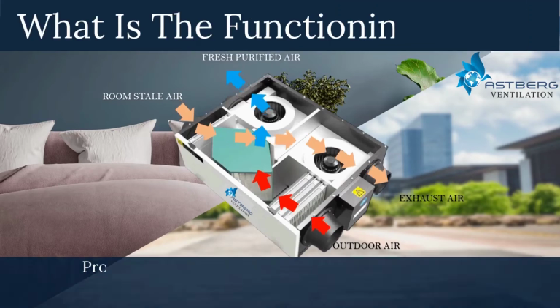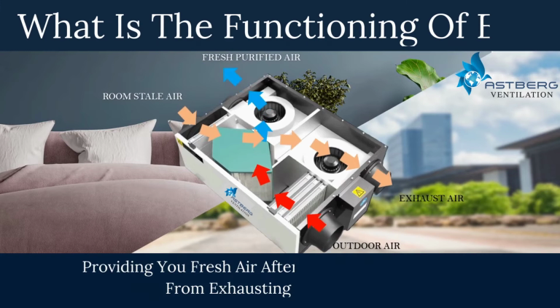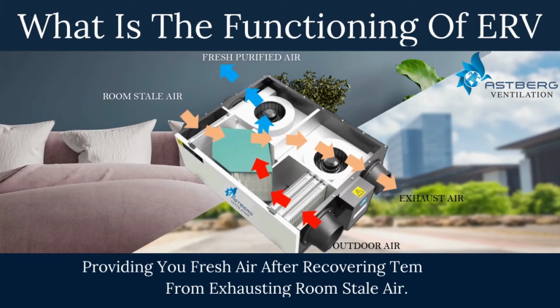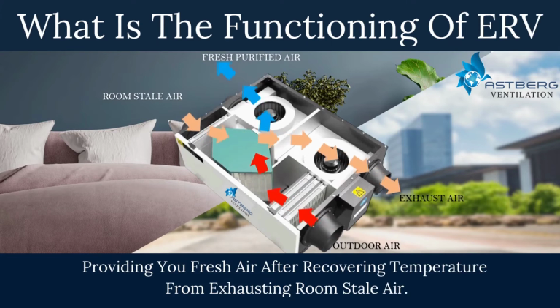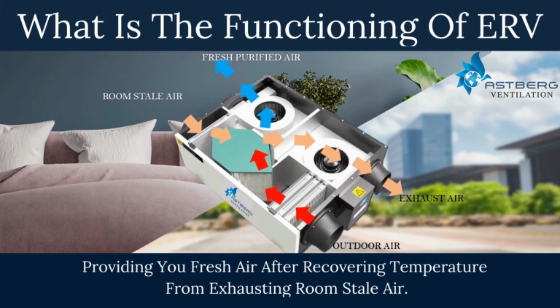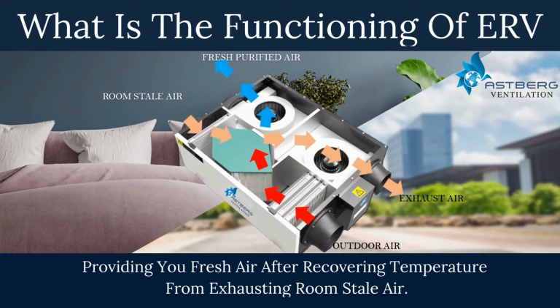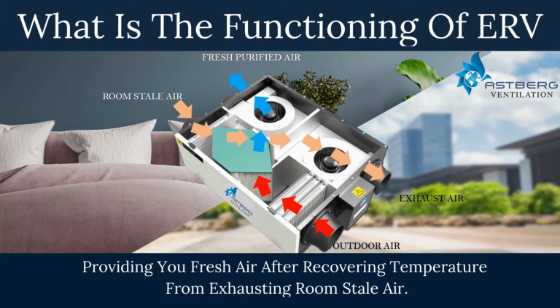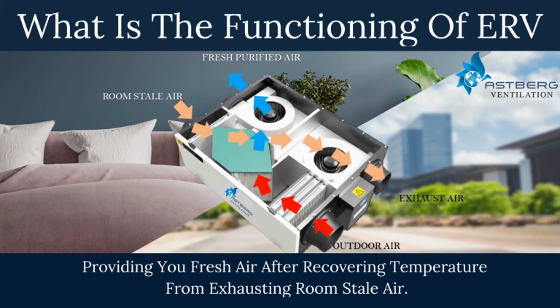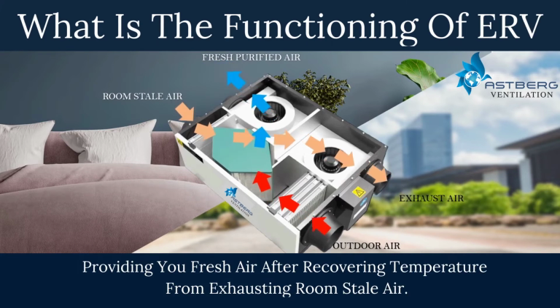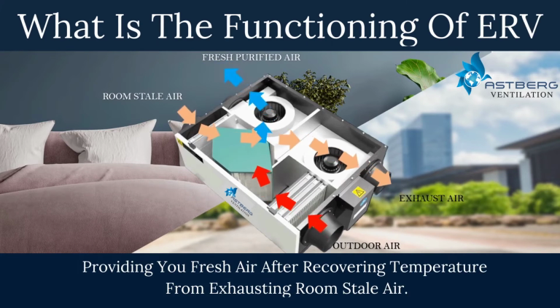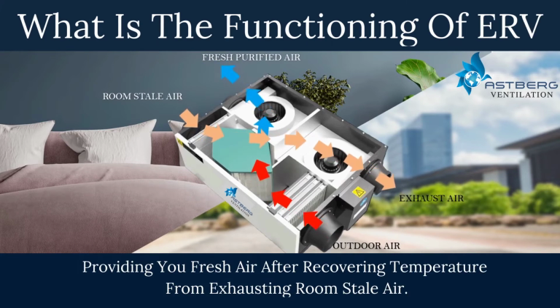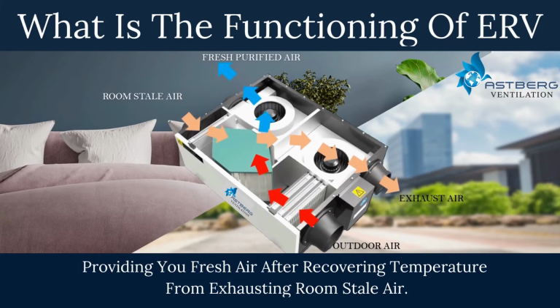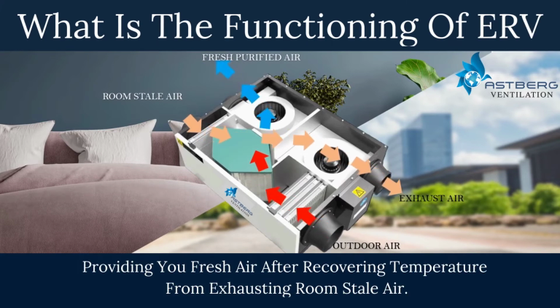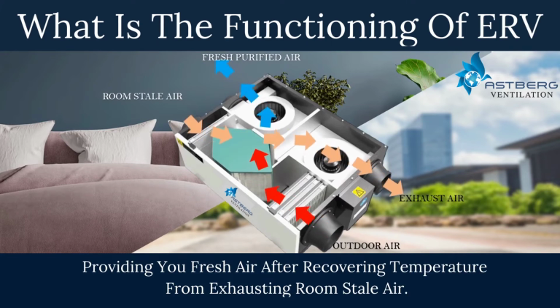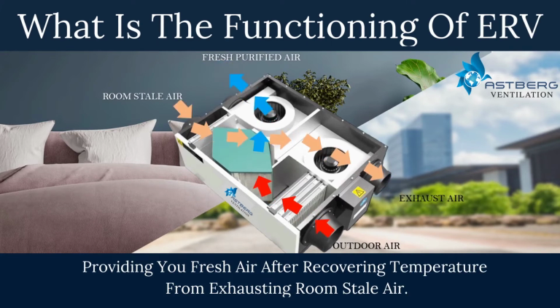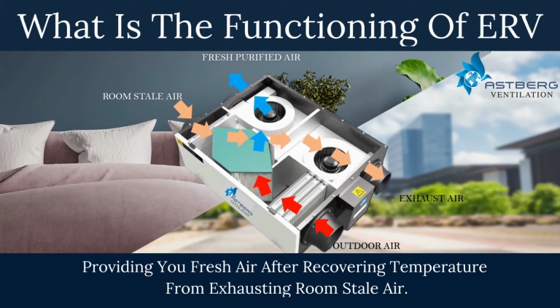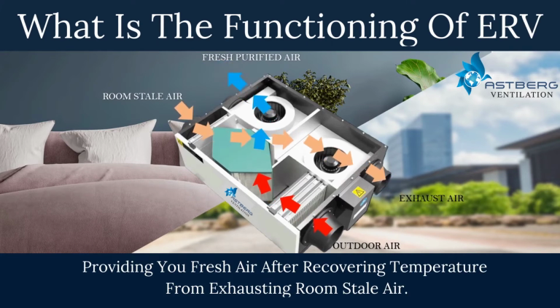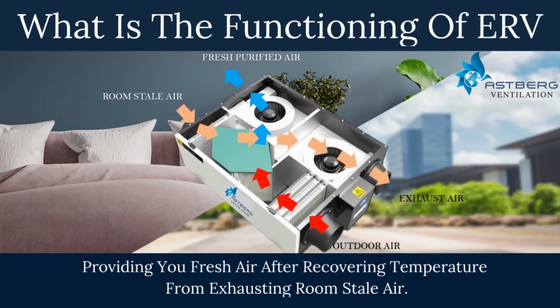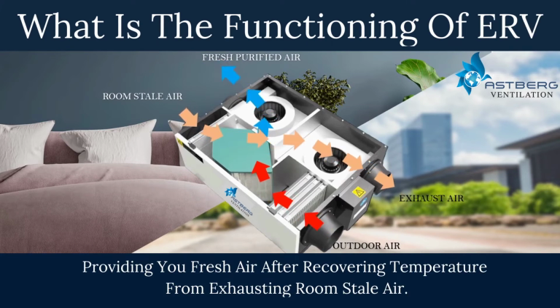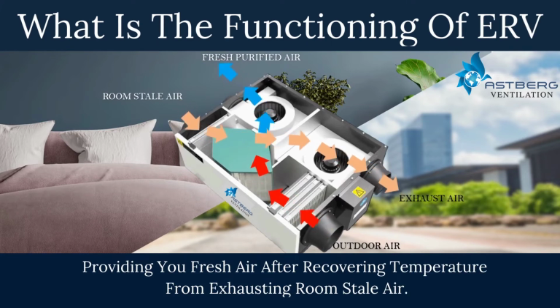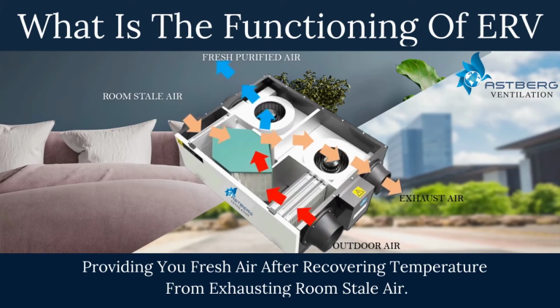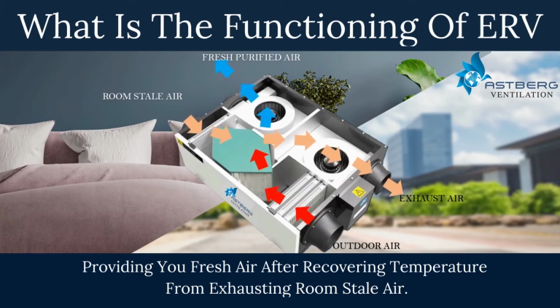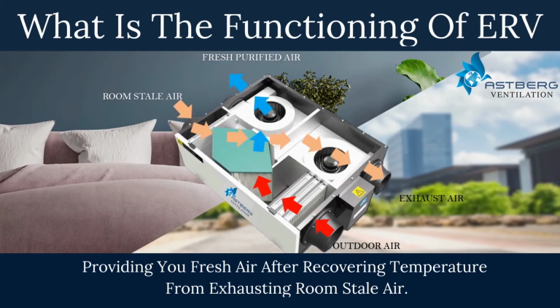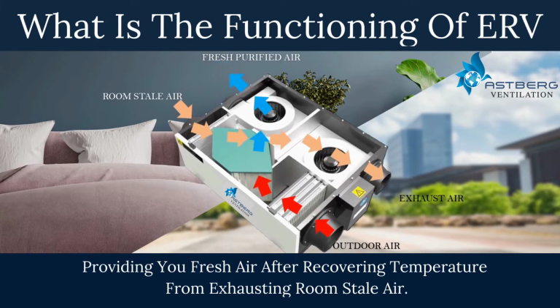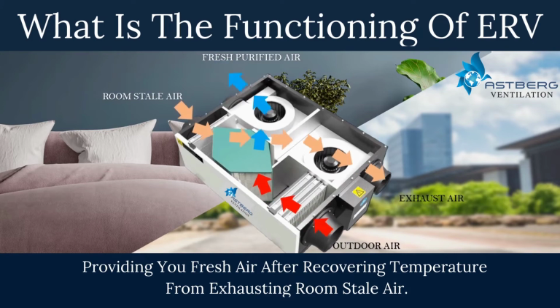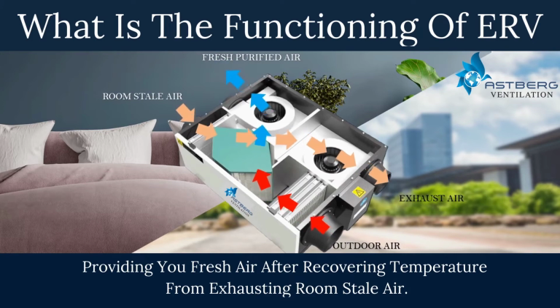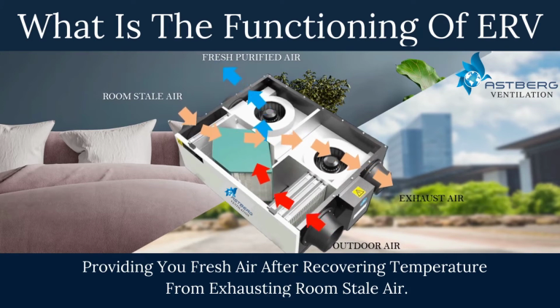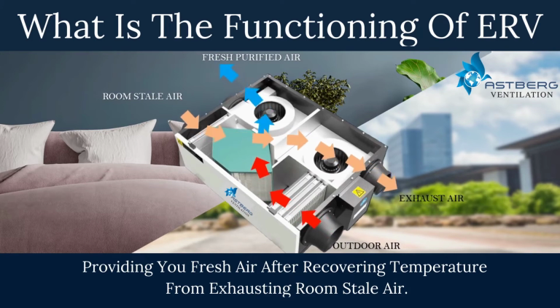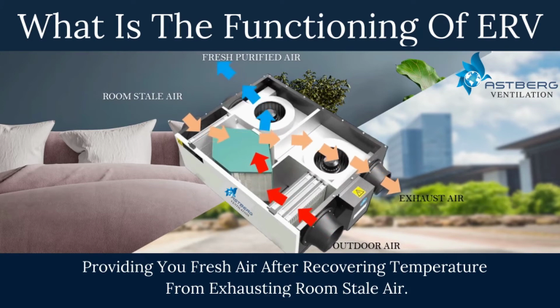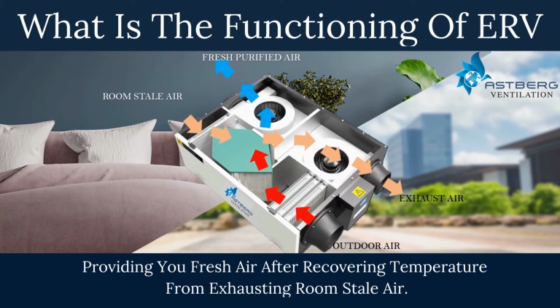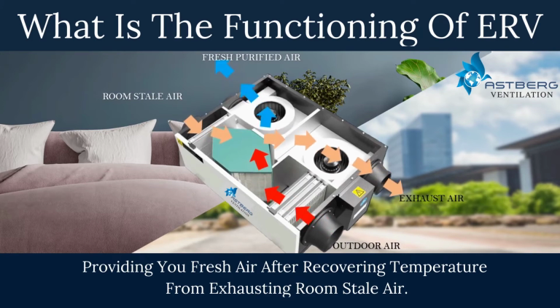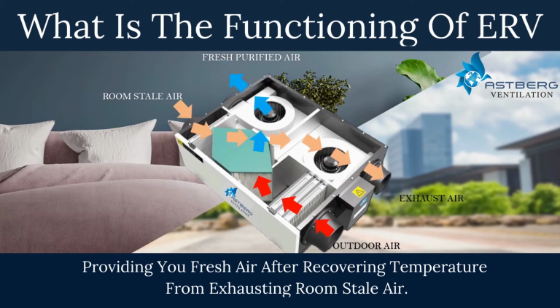What is the functioning of an ERV? It provides you fresh air after recovering temperature from the exhausting room's stale air.